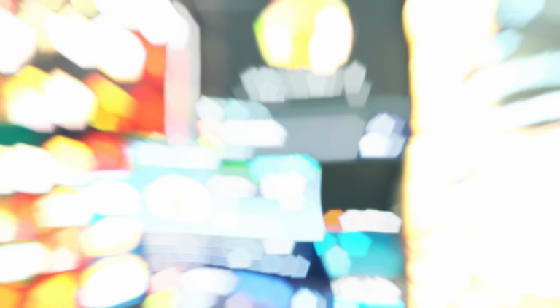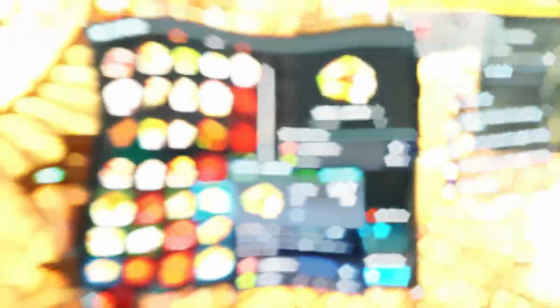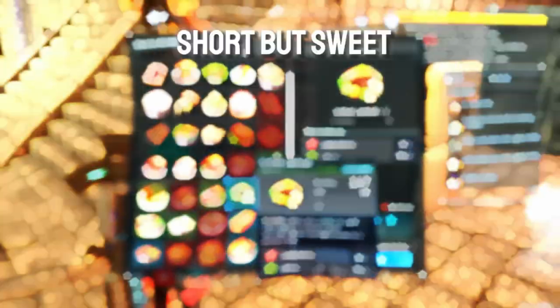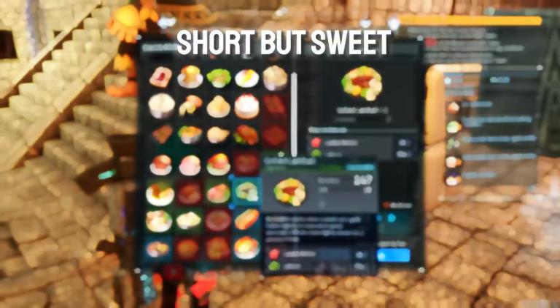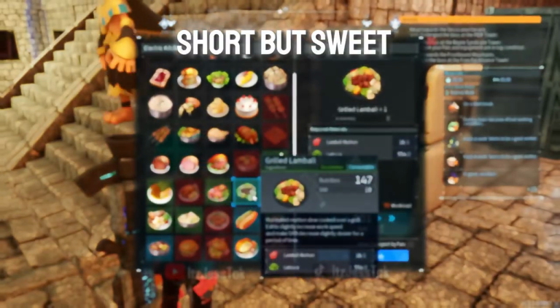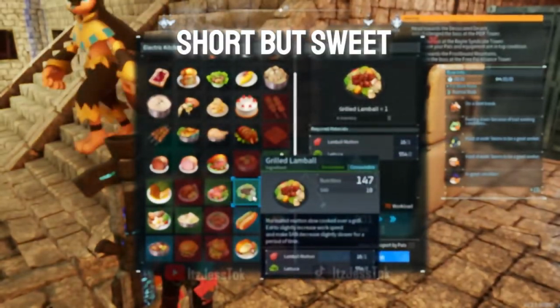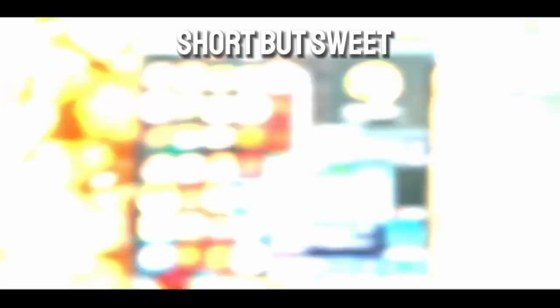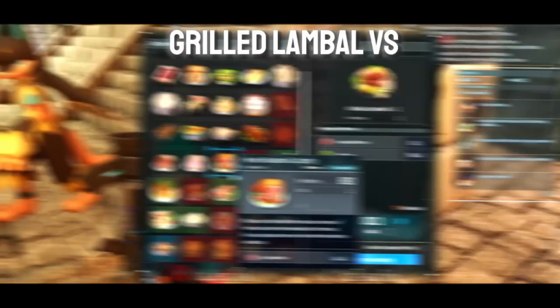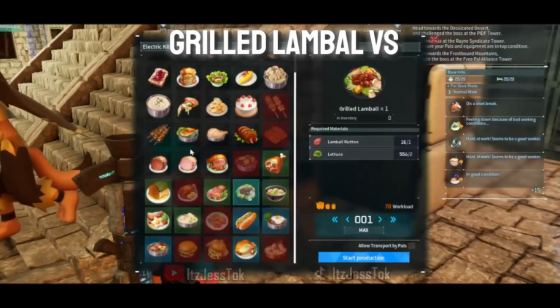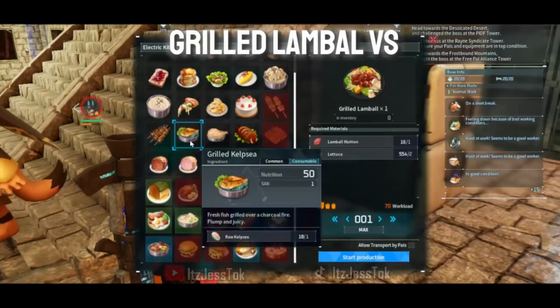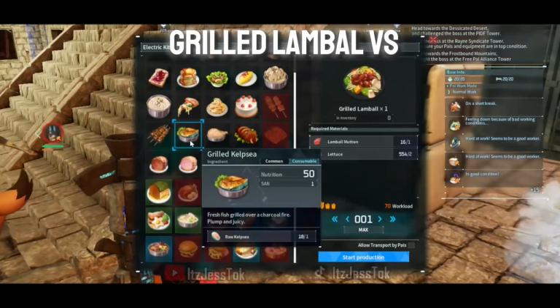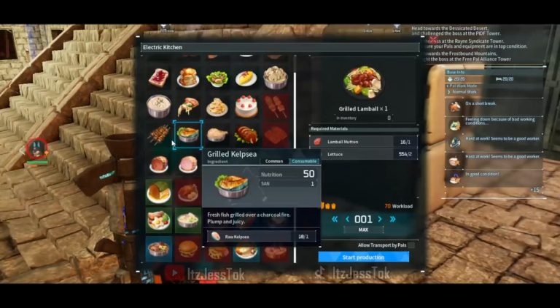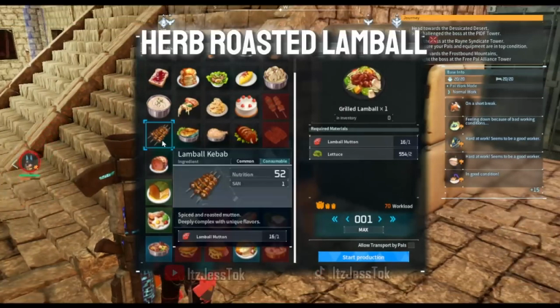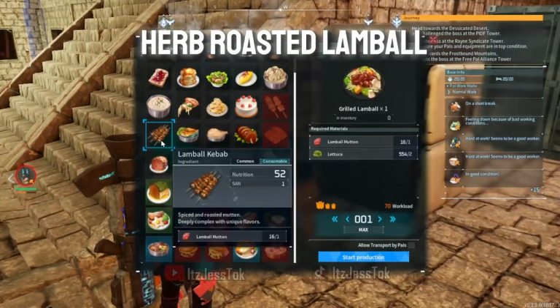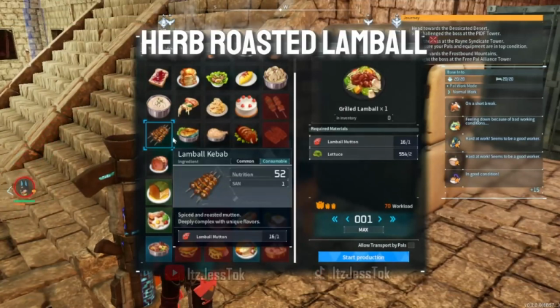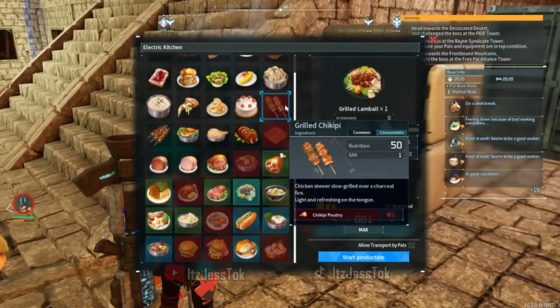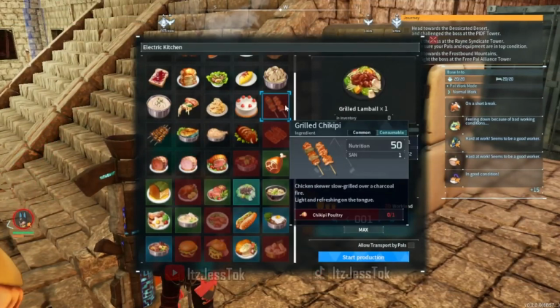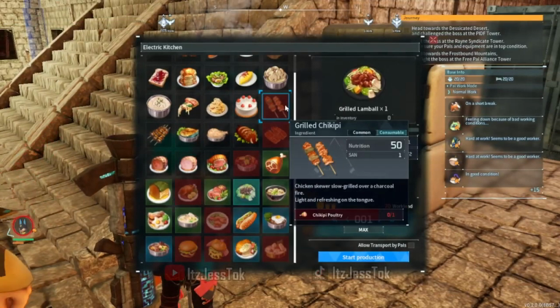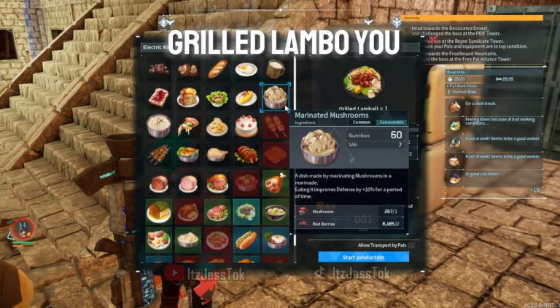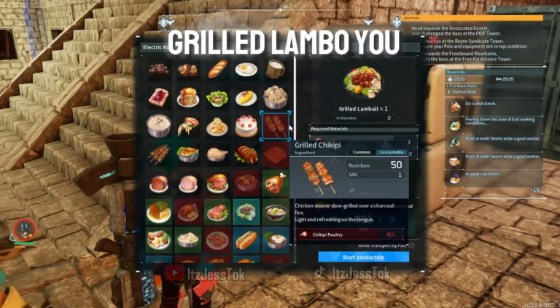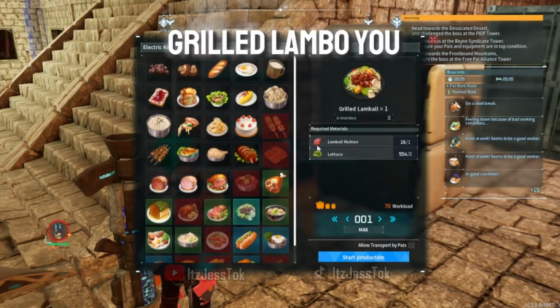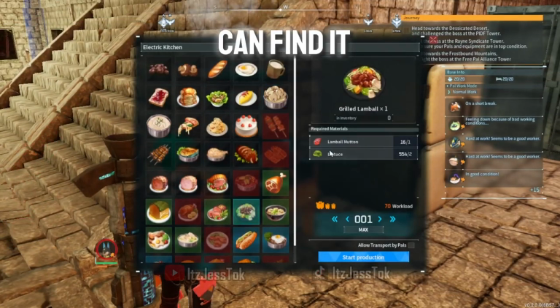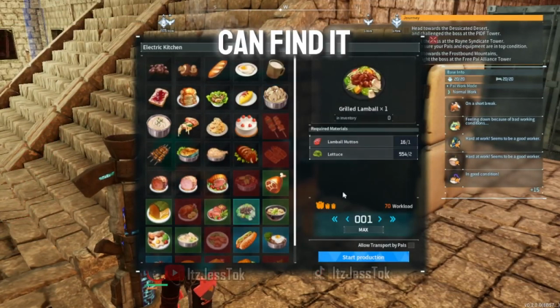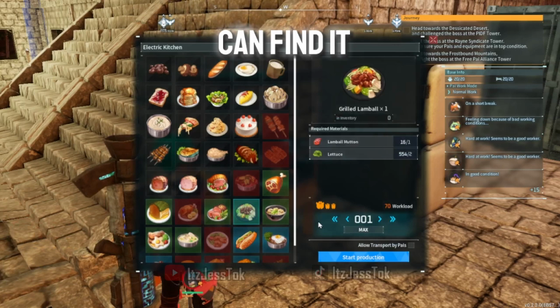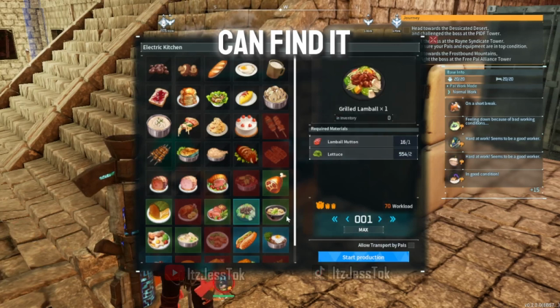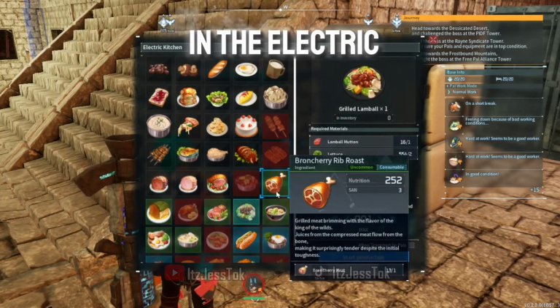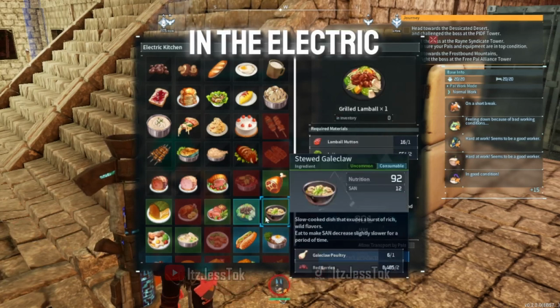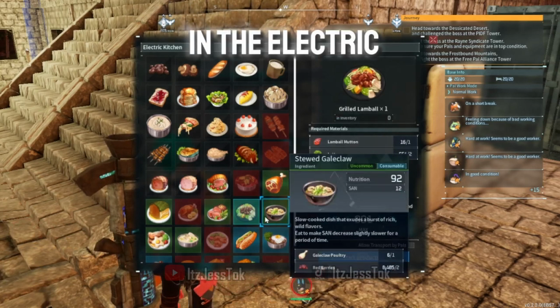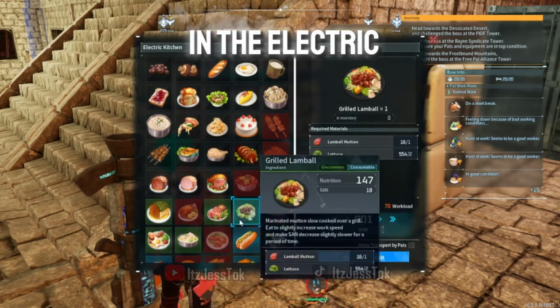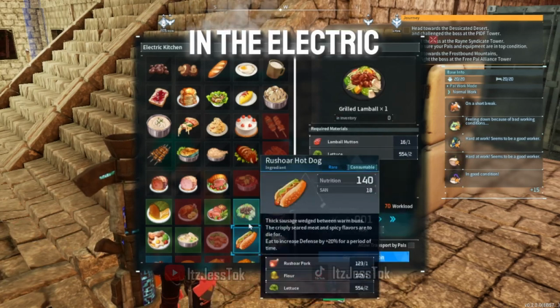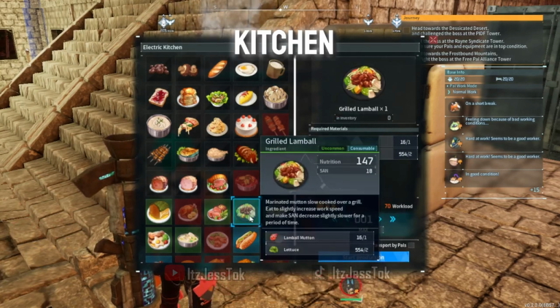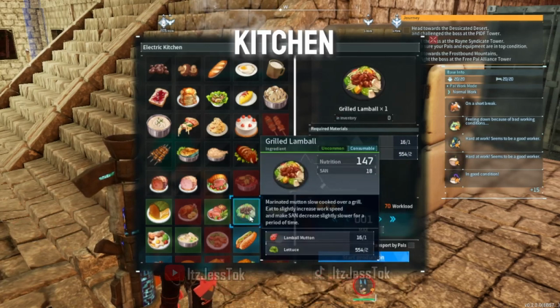Short but sweet — Grilled Lamble versus the Herb Roasted Lamble. Grilled Lamble, you can find it in the electric kitchen.